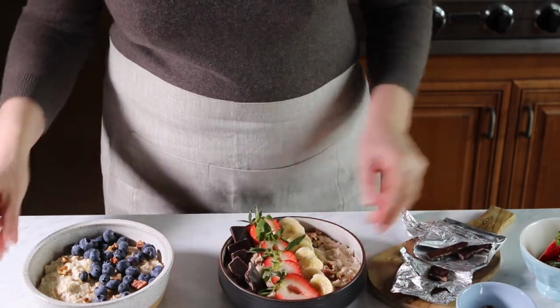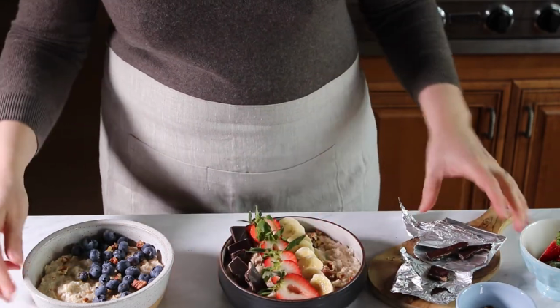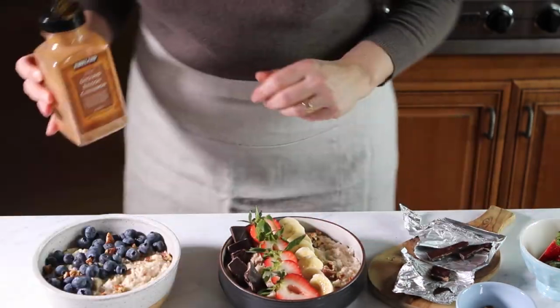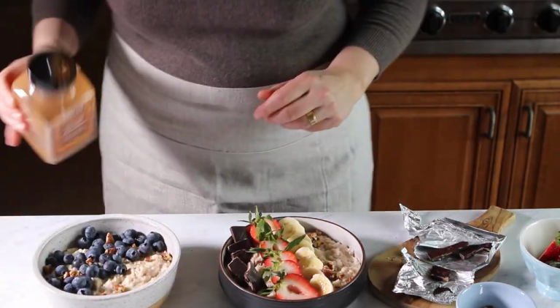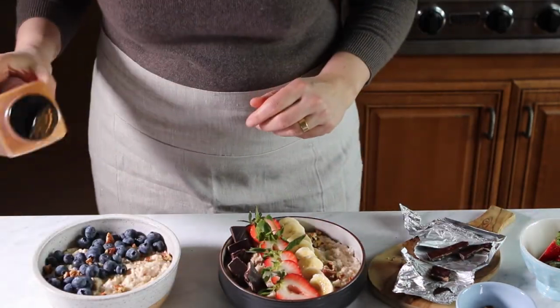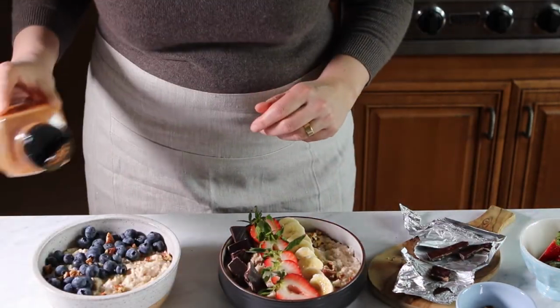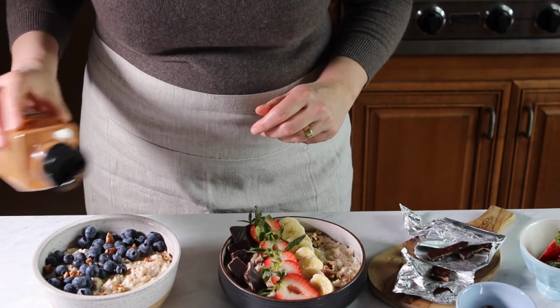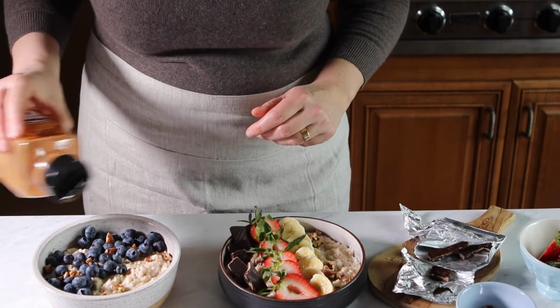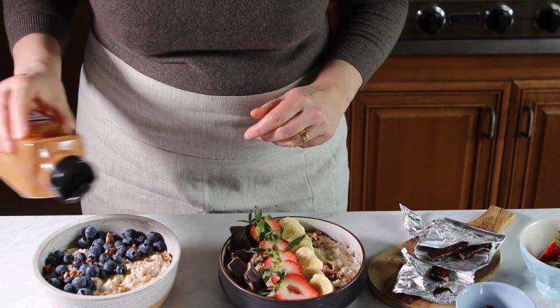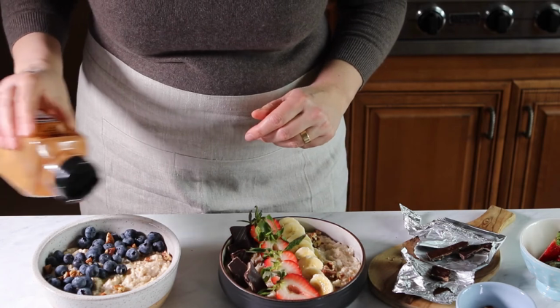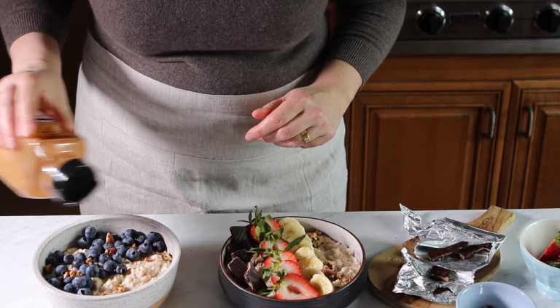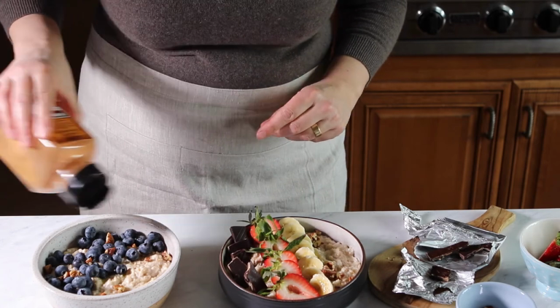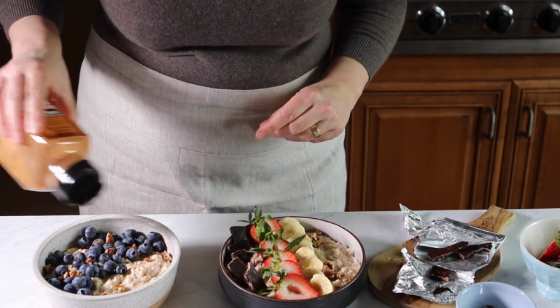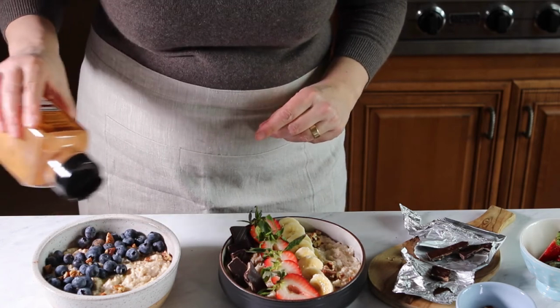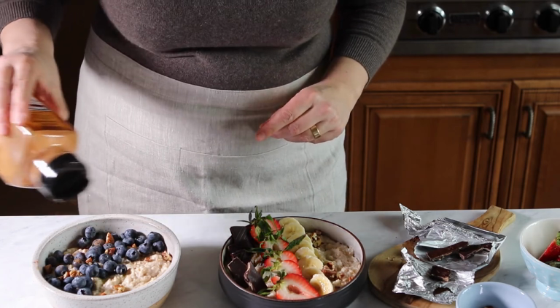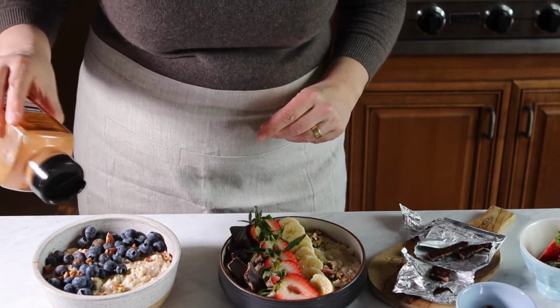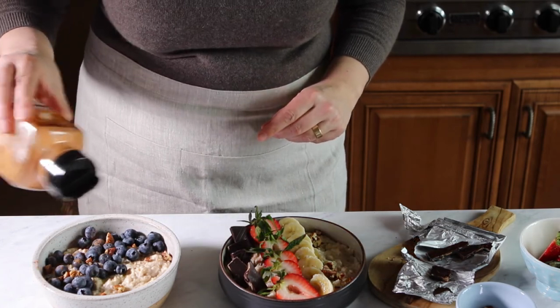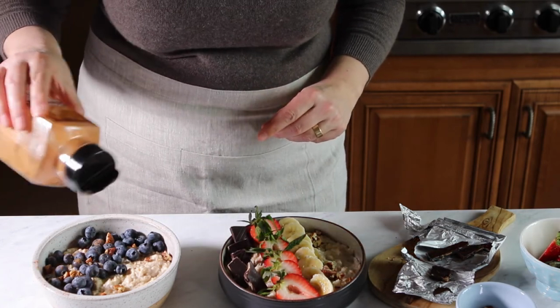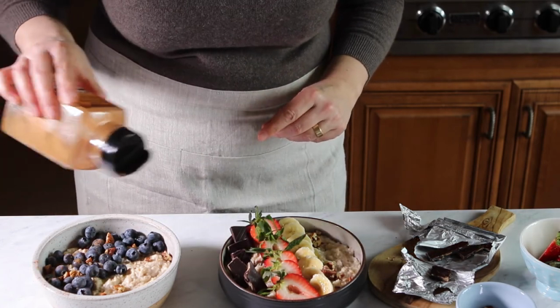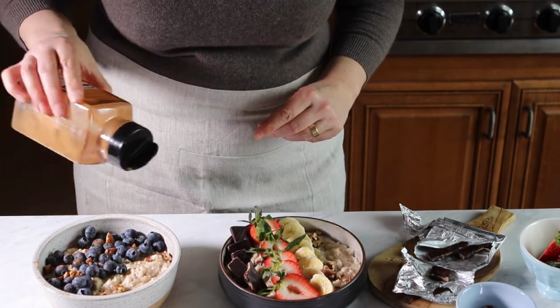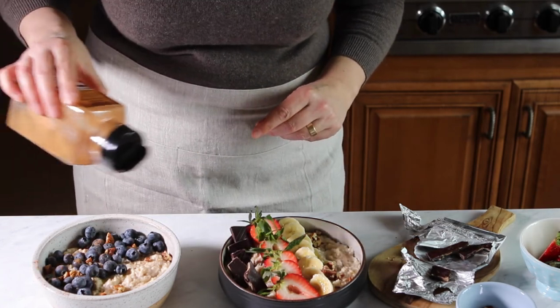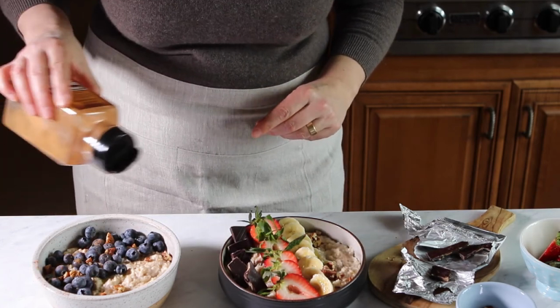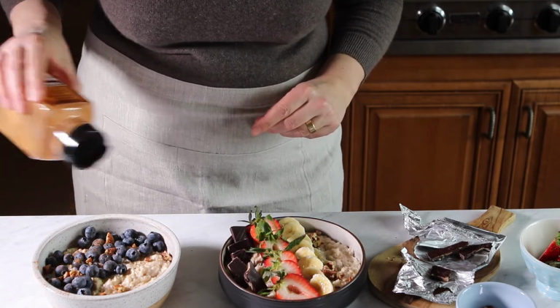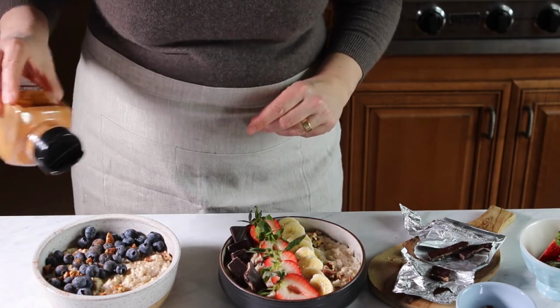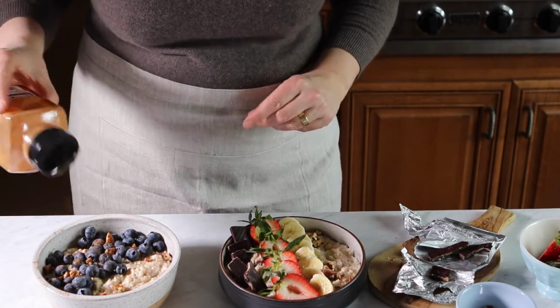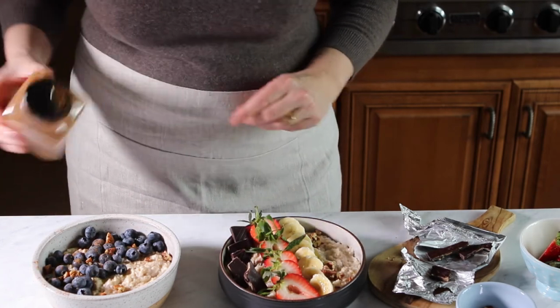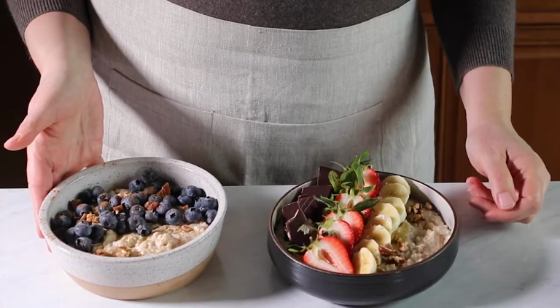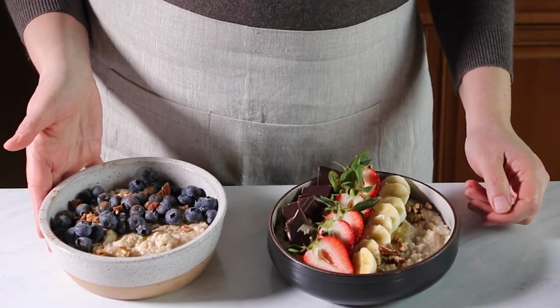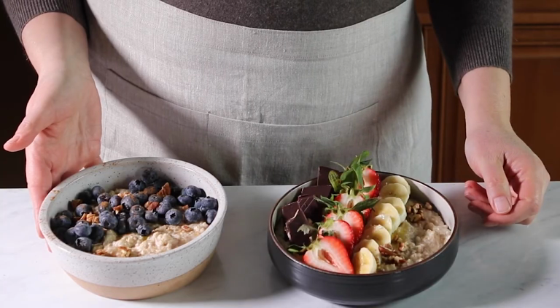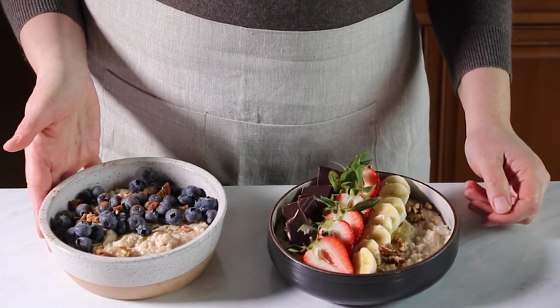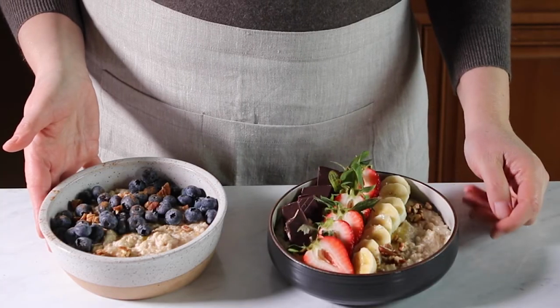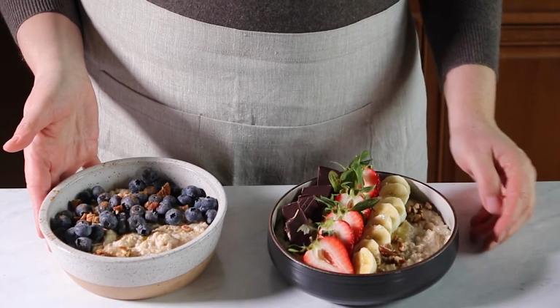This is a great chocolate by Lindt — it has tiny pieces of orange peel in it, super yummy. The banana split is ready; just put a little dusting of cinnamon powder over the blueberry bowl and you're done.